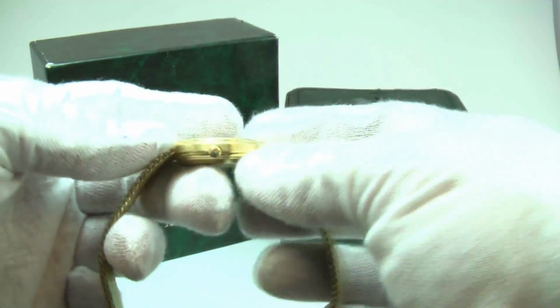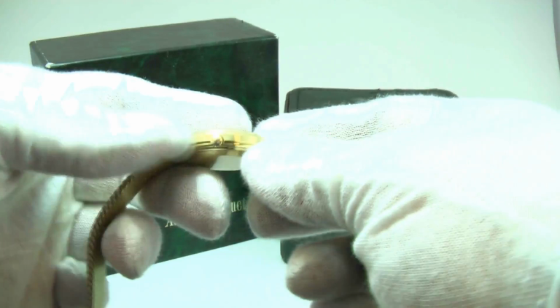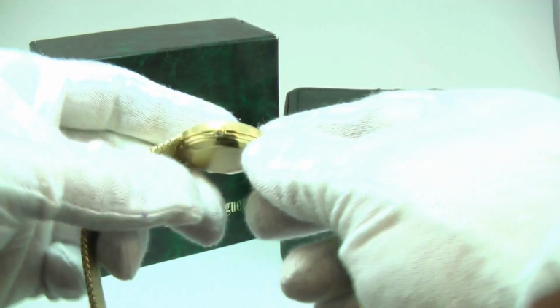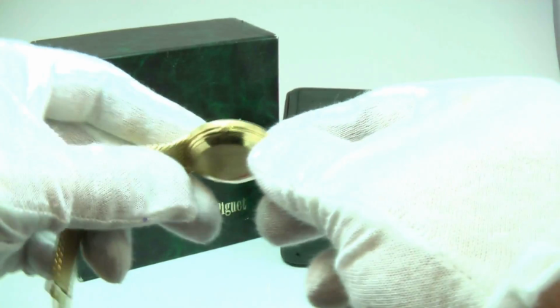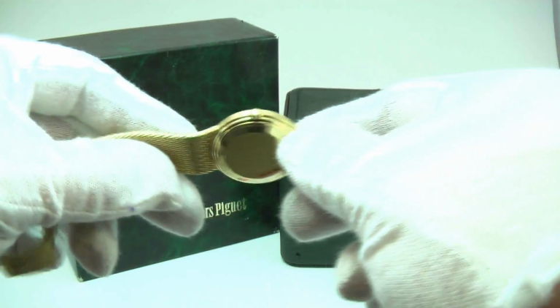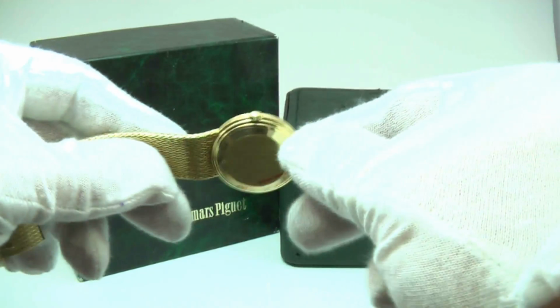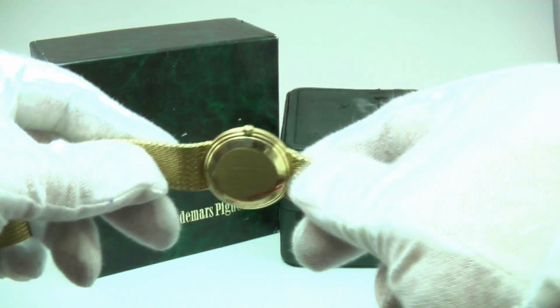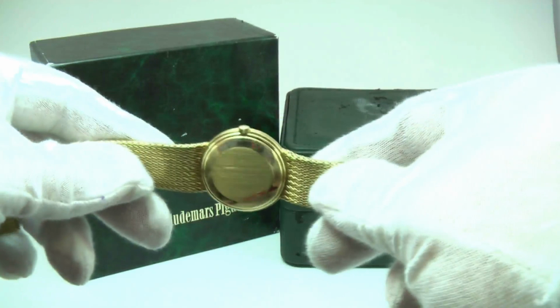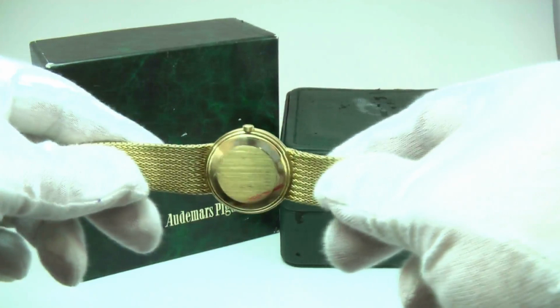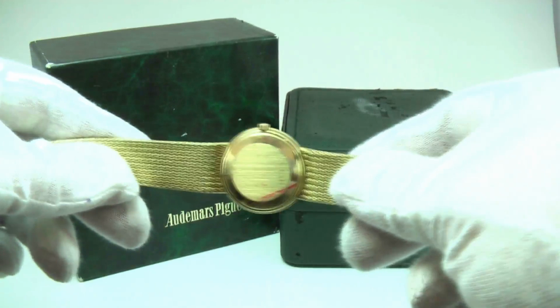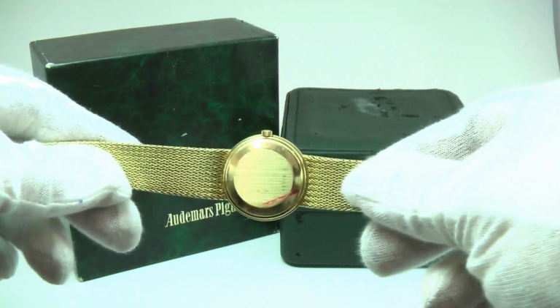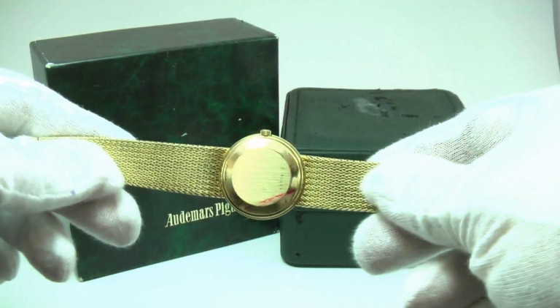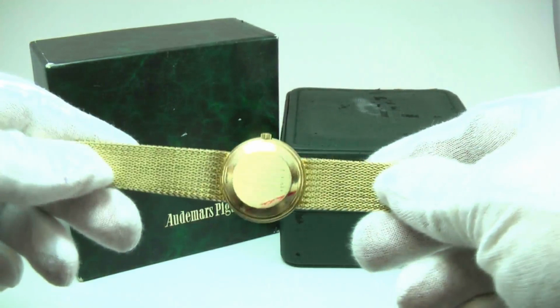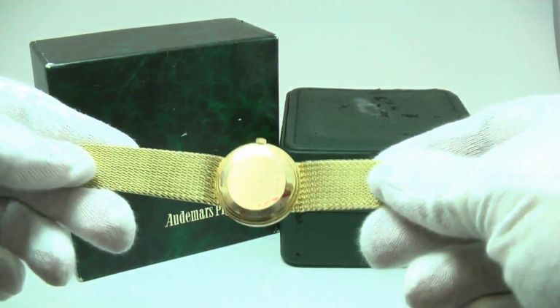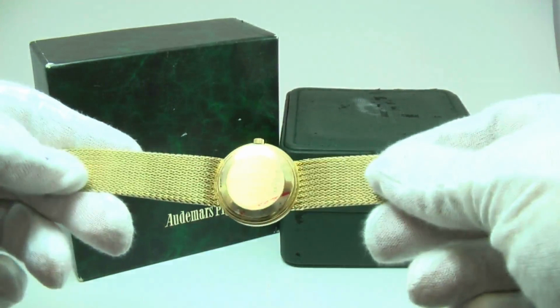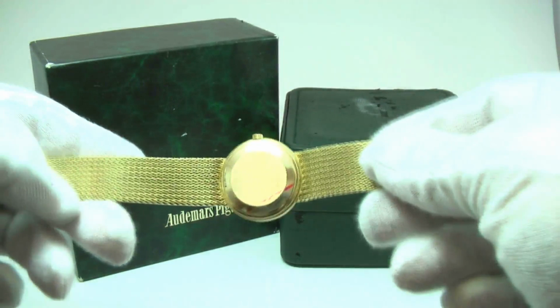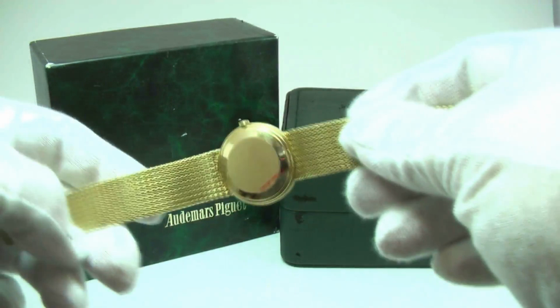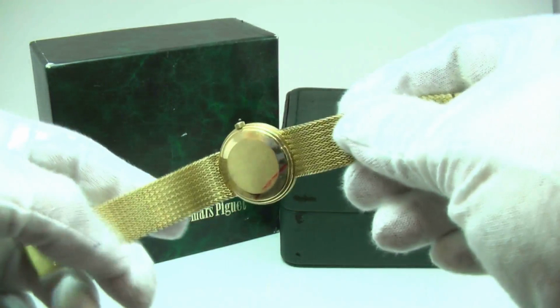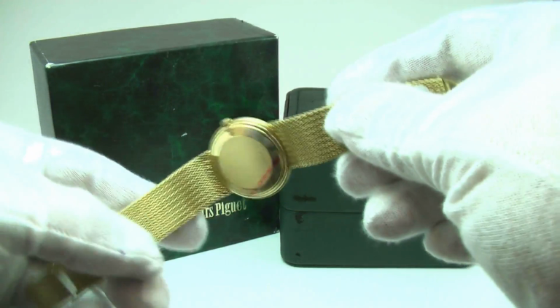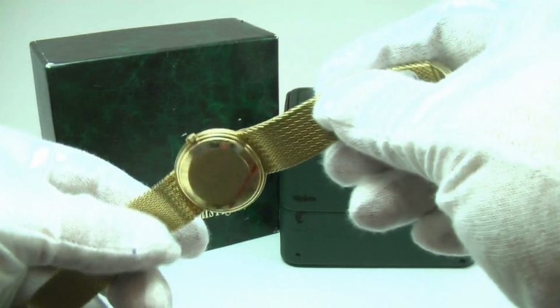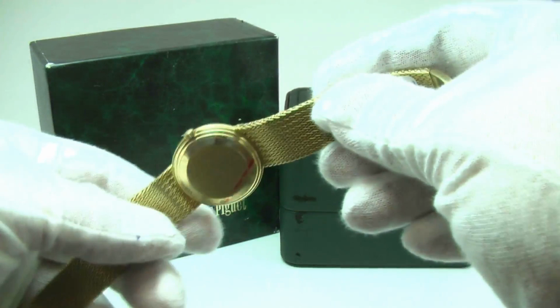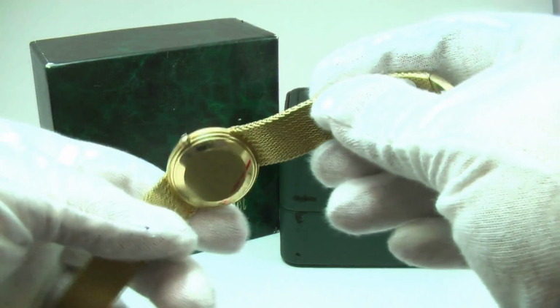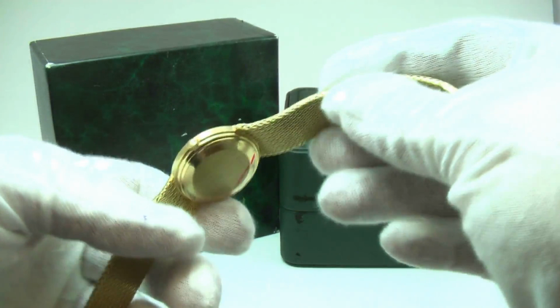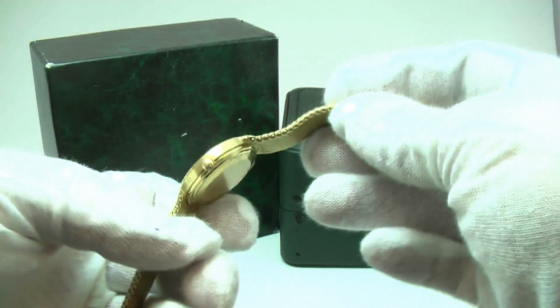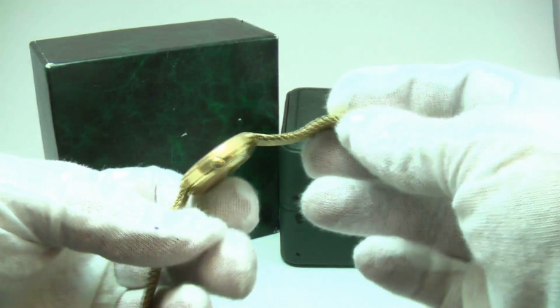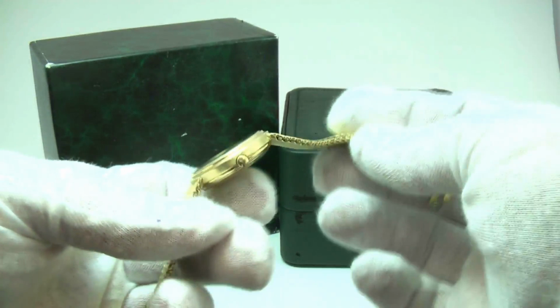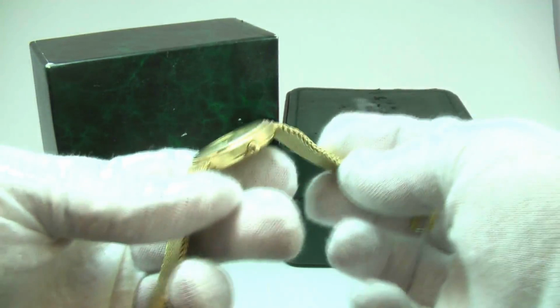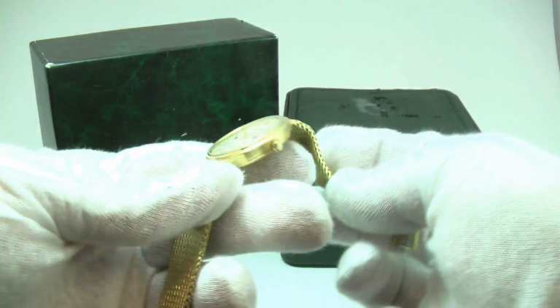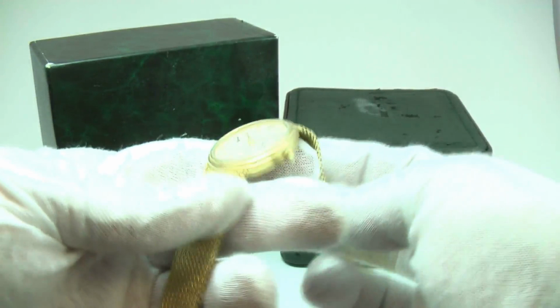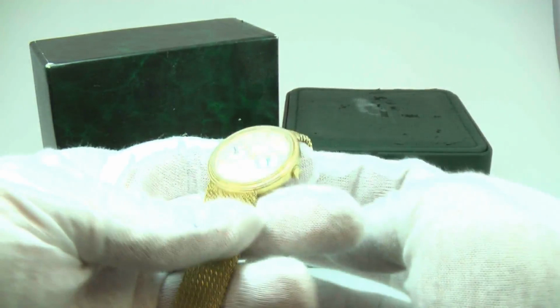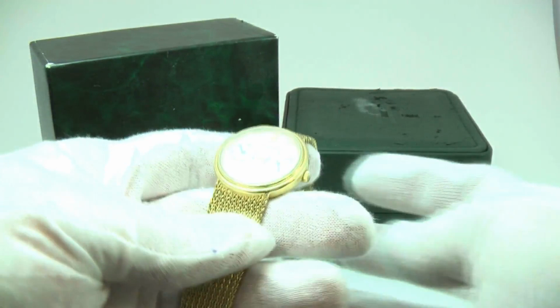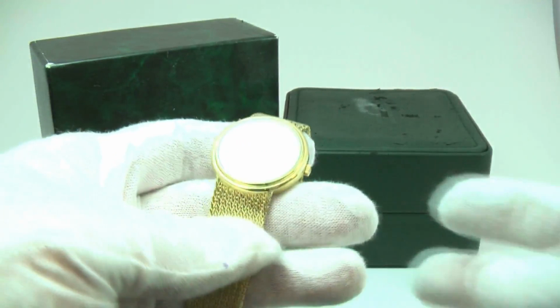The watch is running well and keeping good time. It has a sapphire crystal on the front.